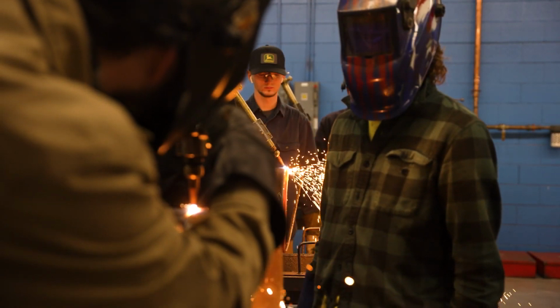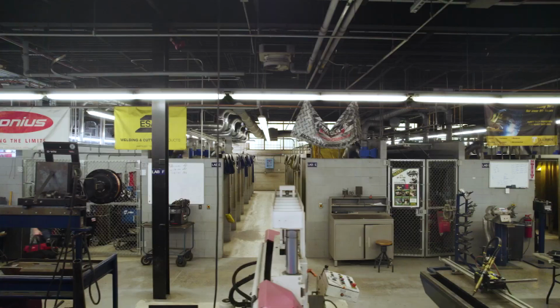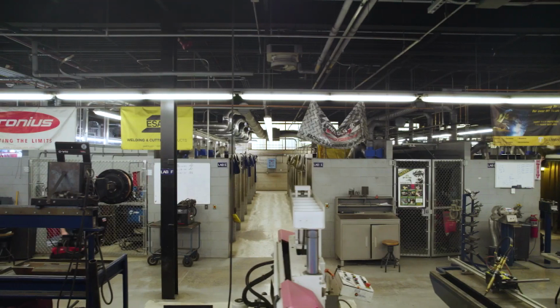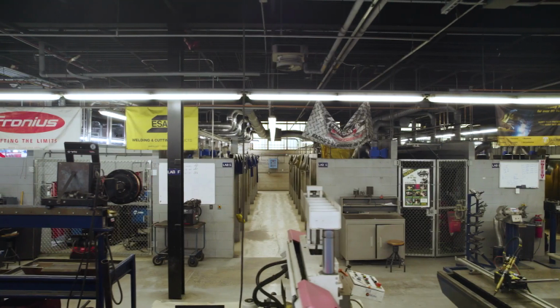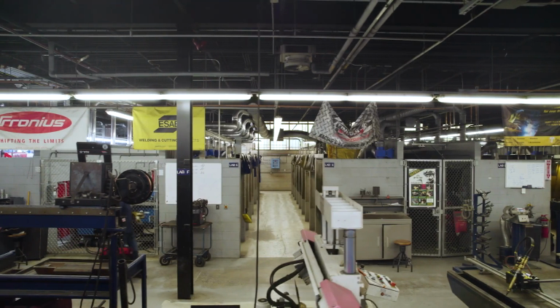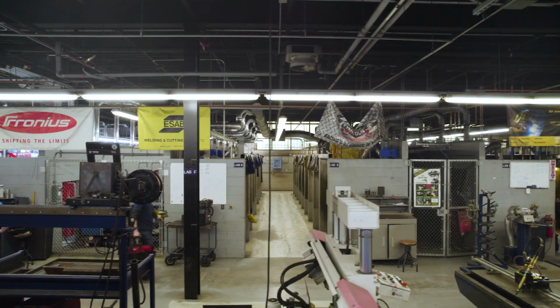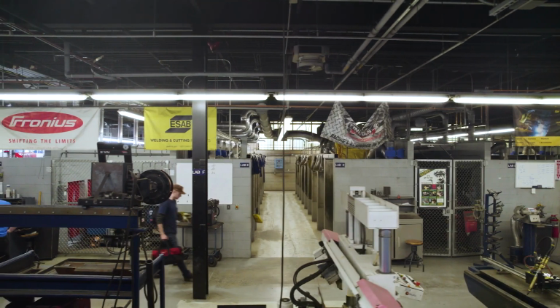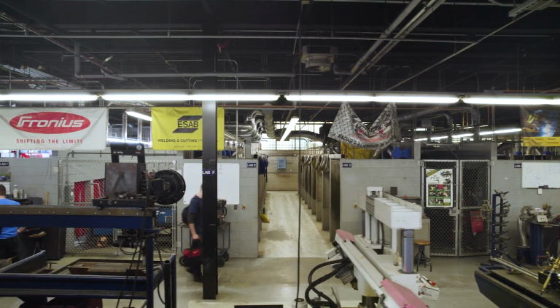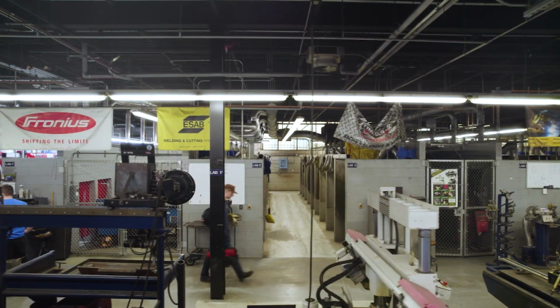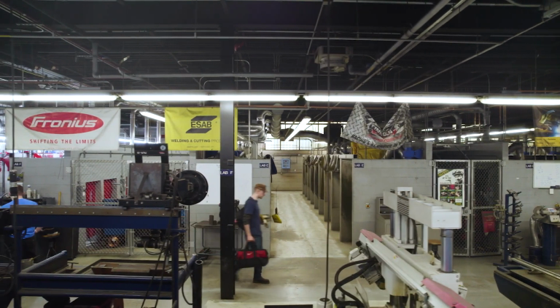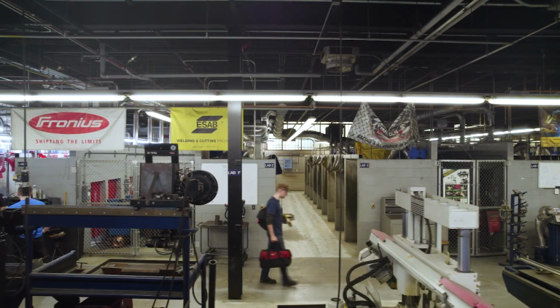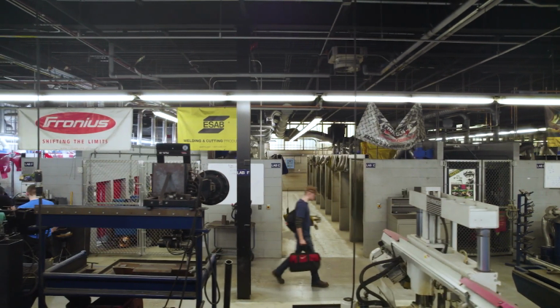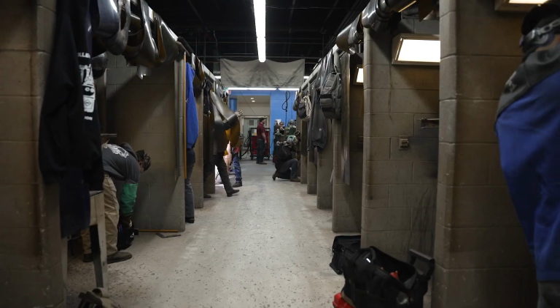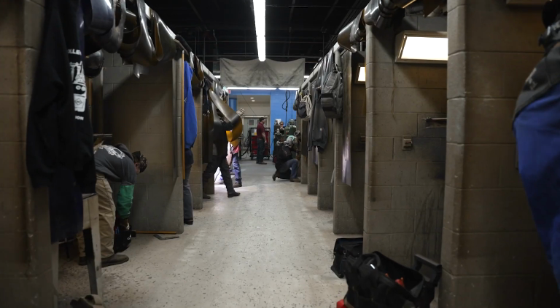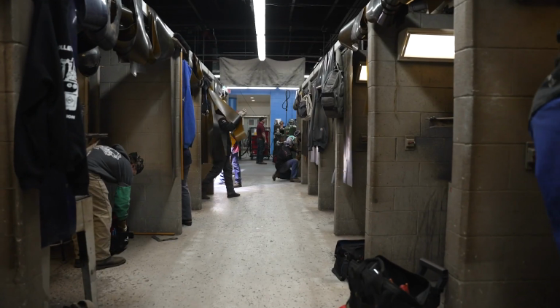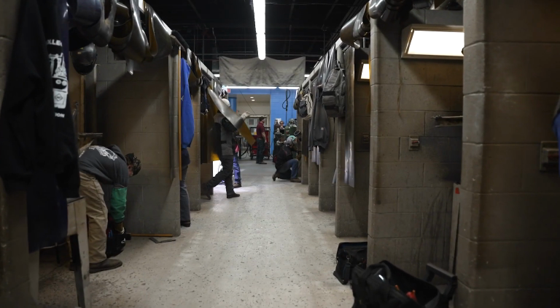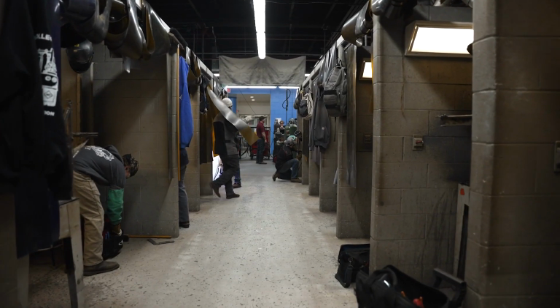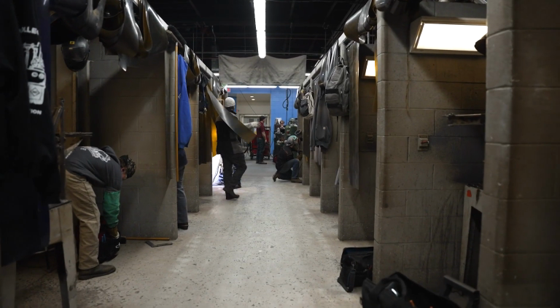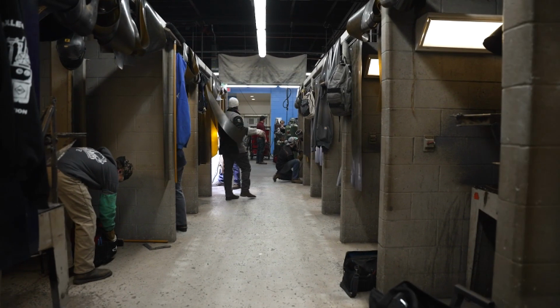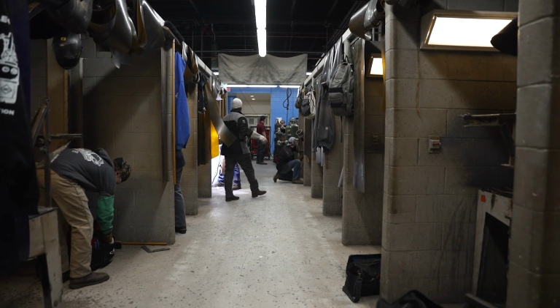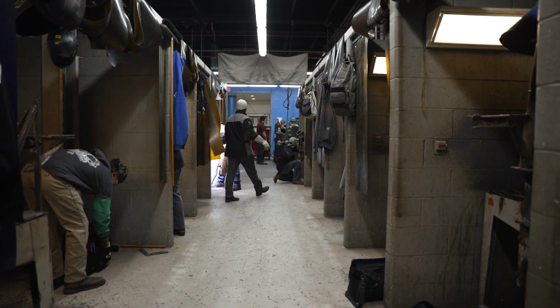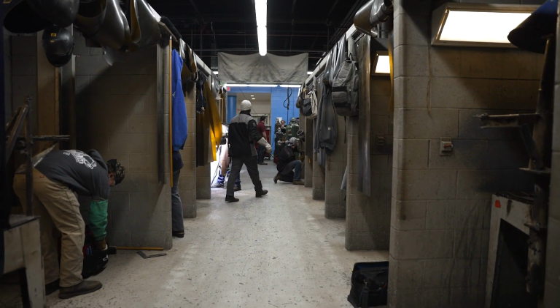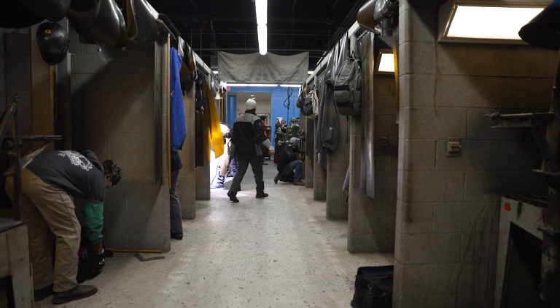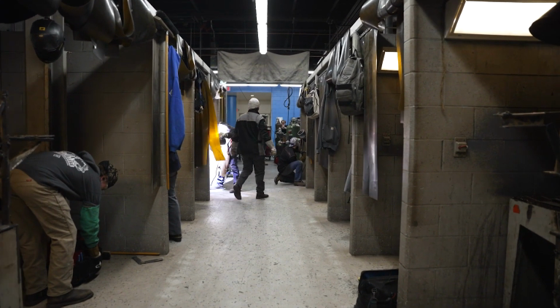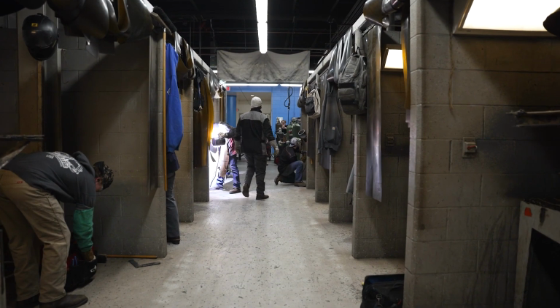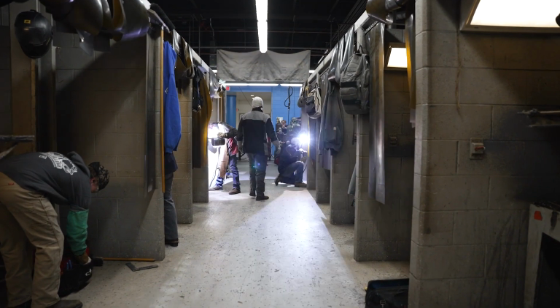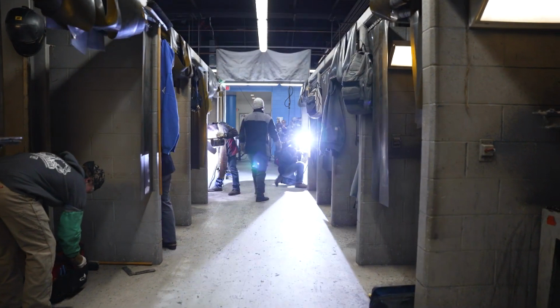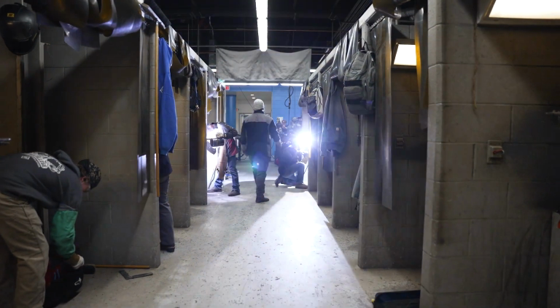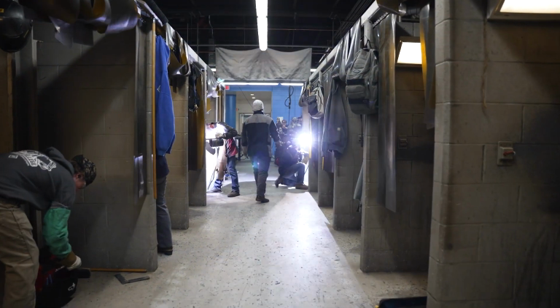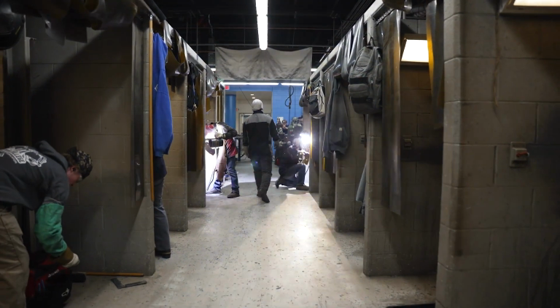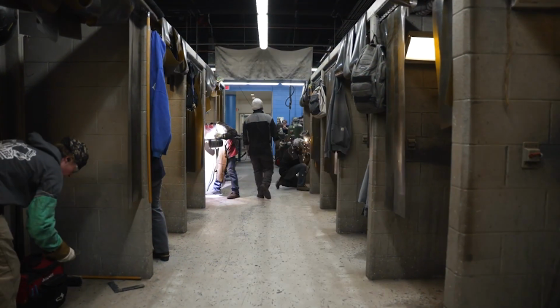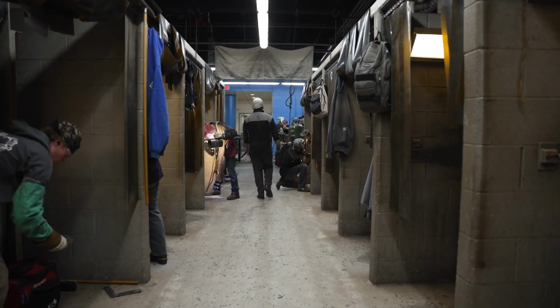When you enter the lab you will see our seven welding lab areas, which entails 126 welding booths and 126 welding machines.